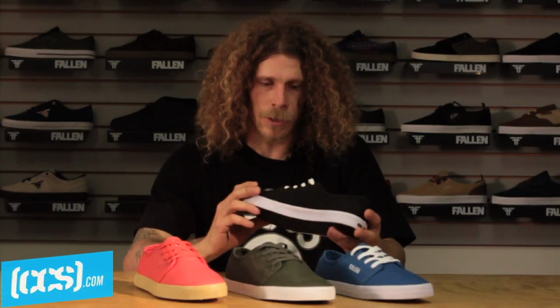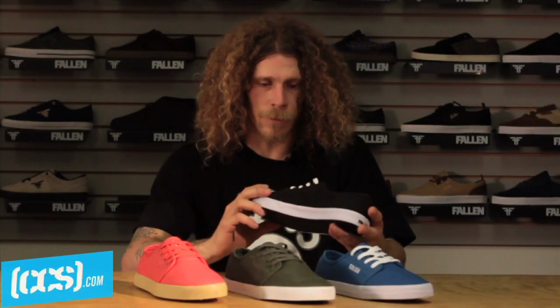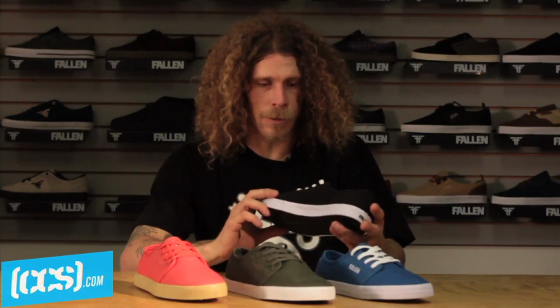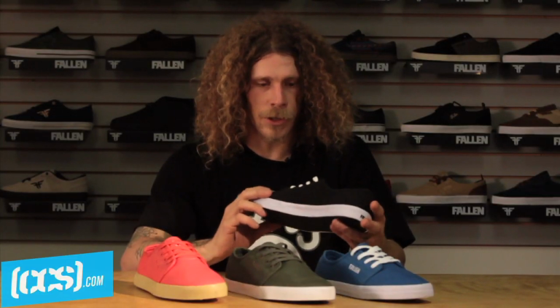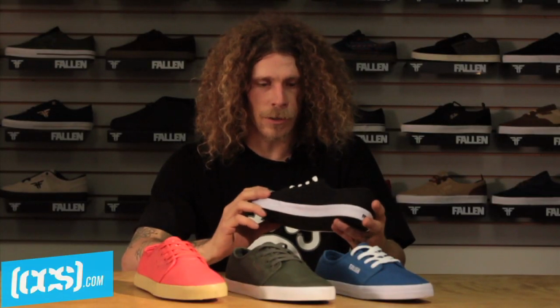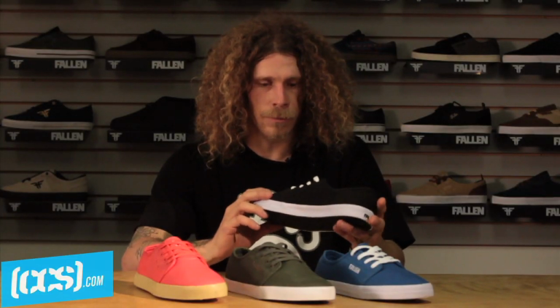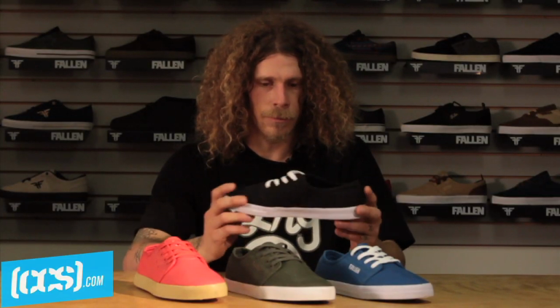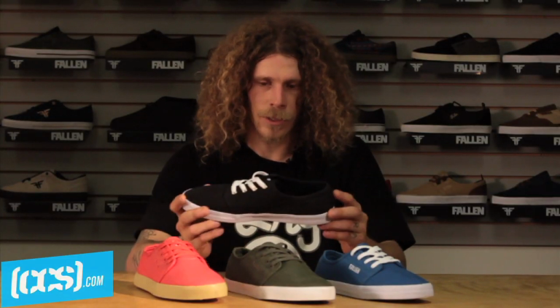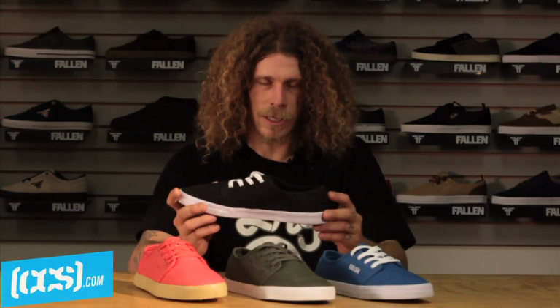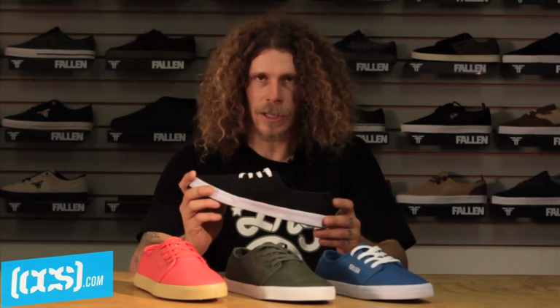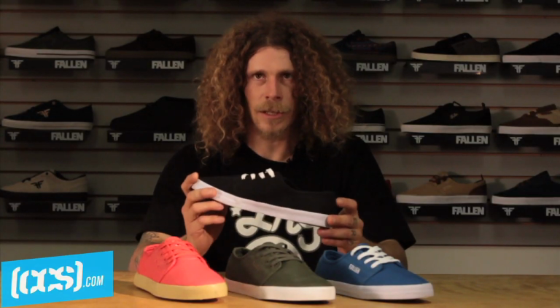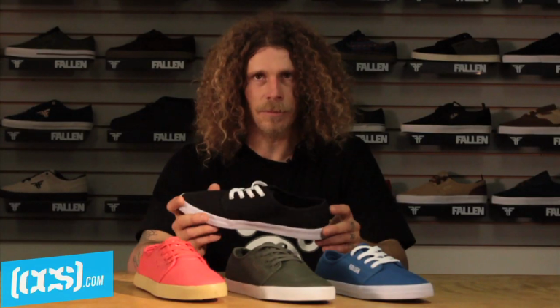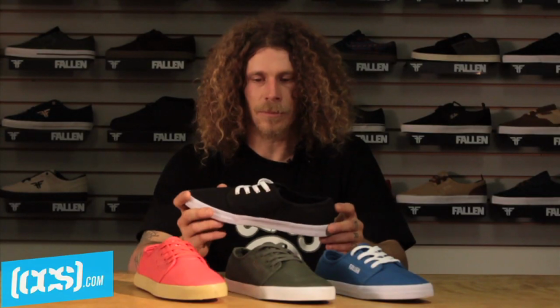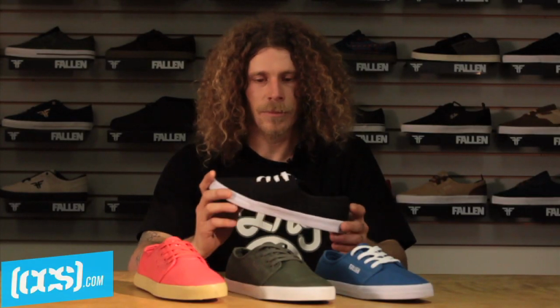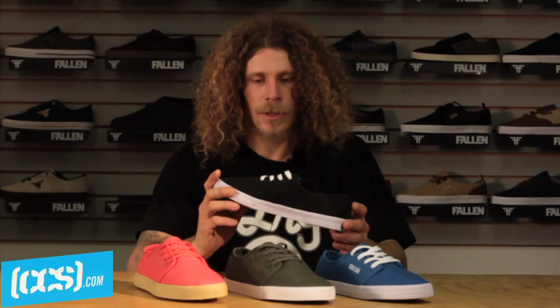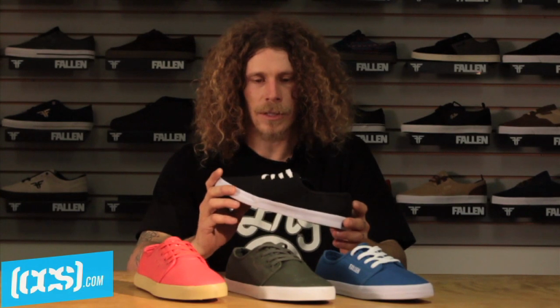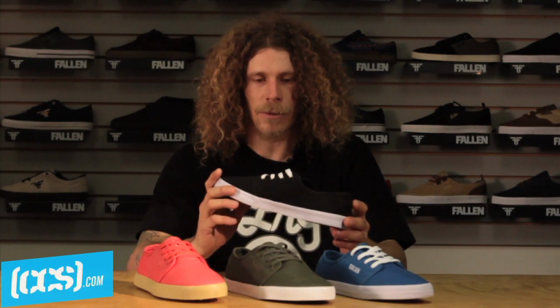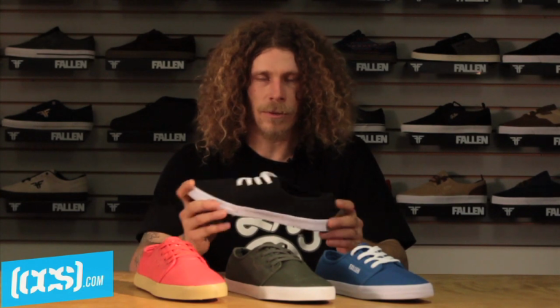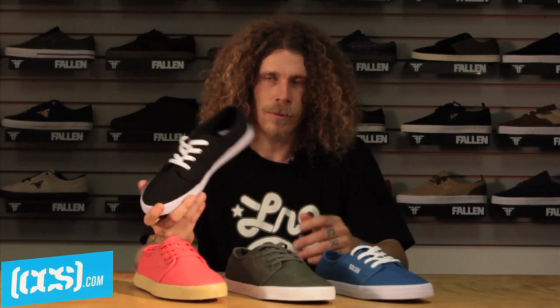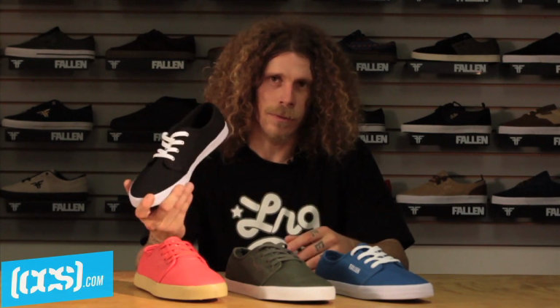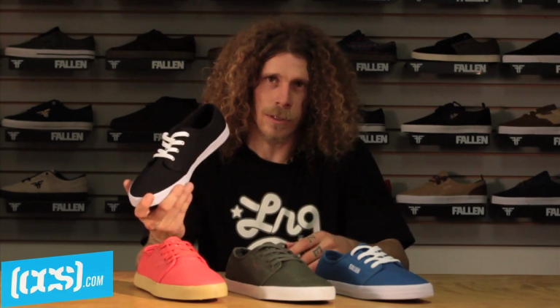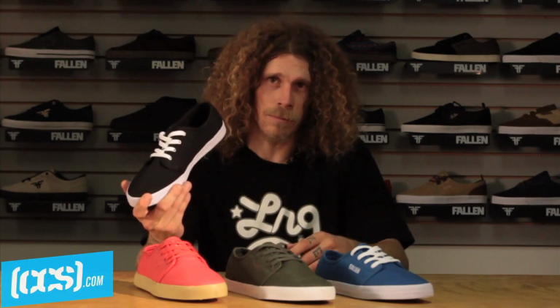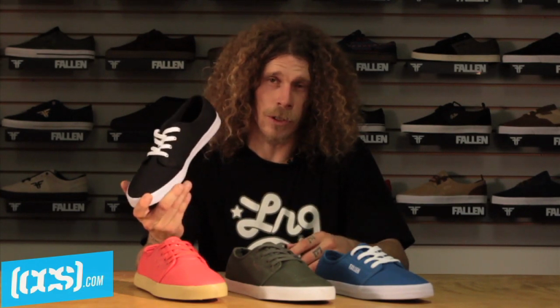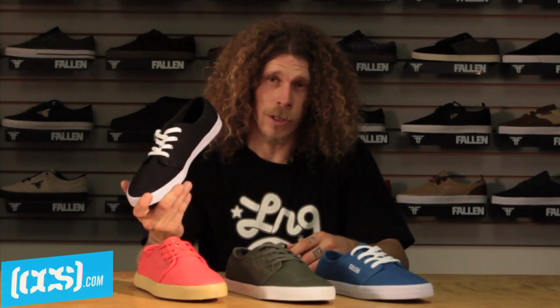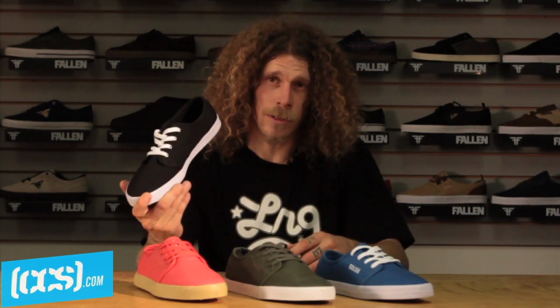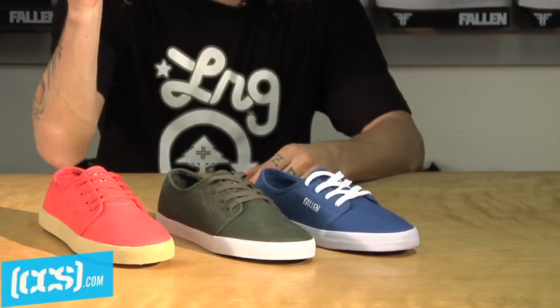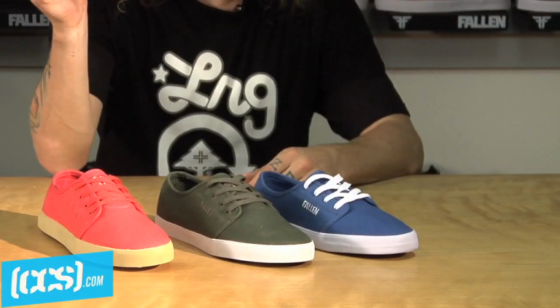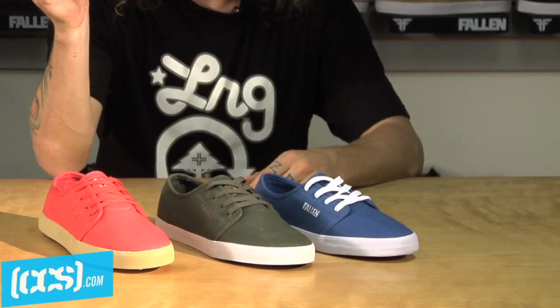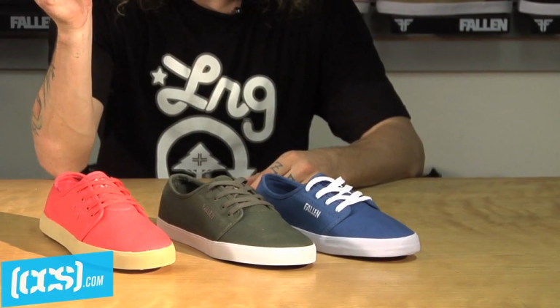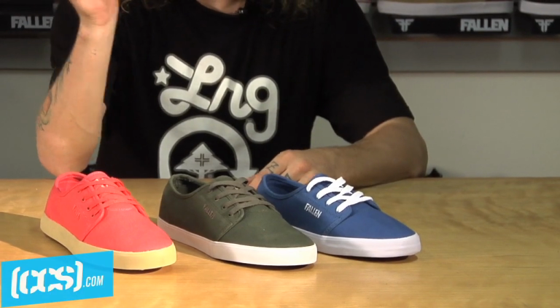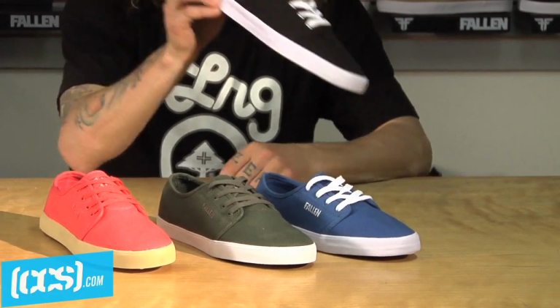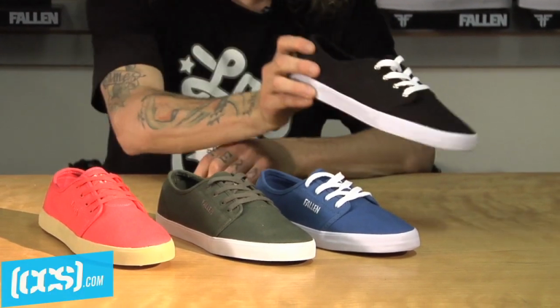If you're looking for something to chill, just kind of kick it and skate around, it's a good choice. Get them at CCS.com.